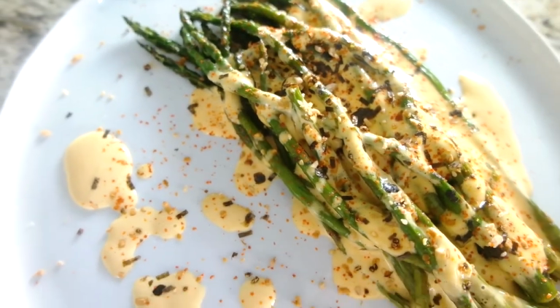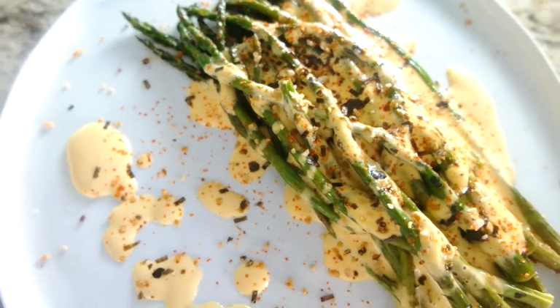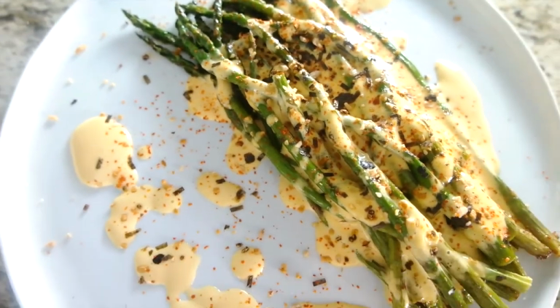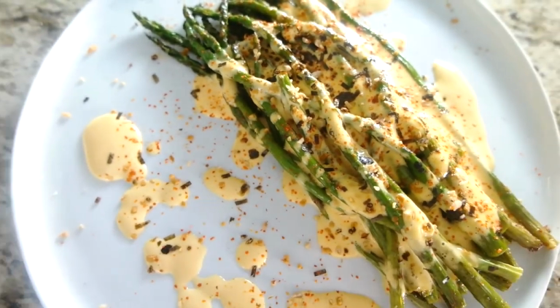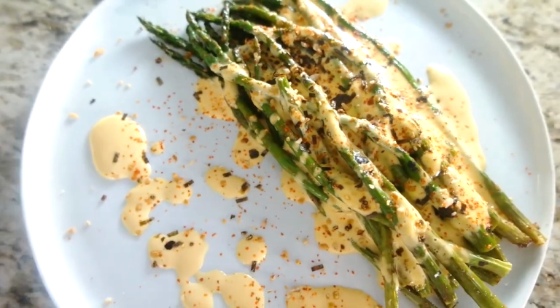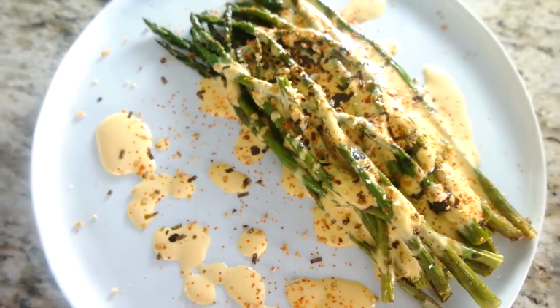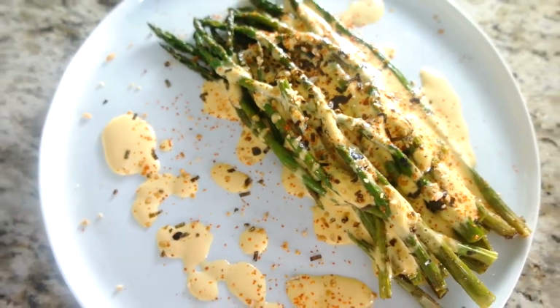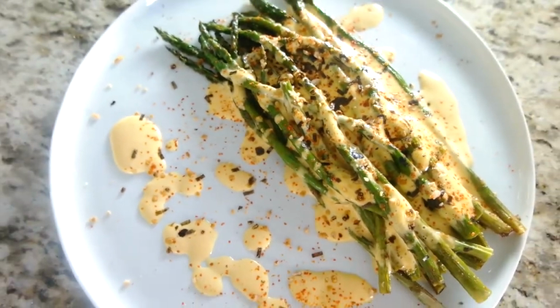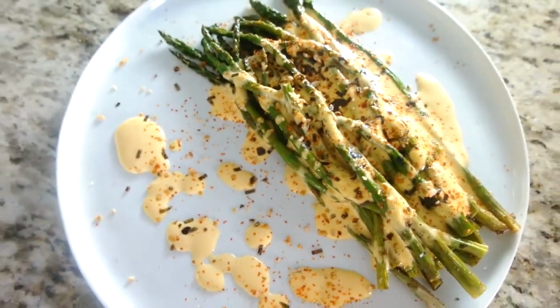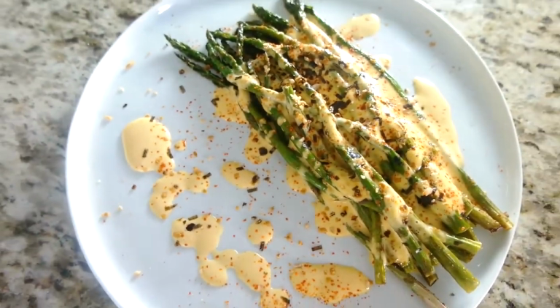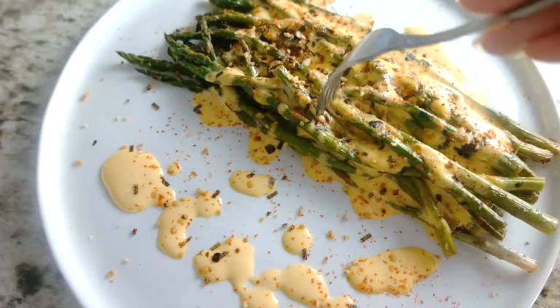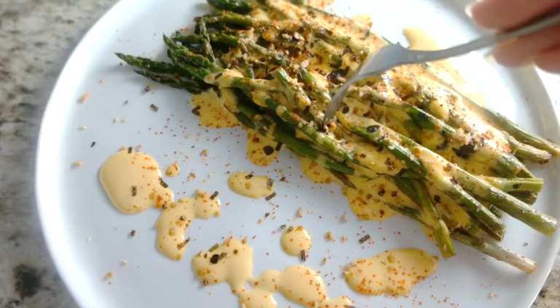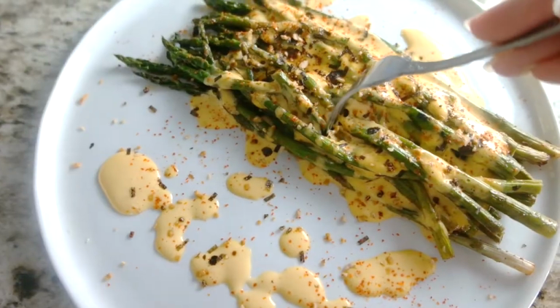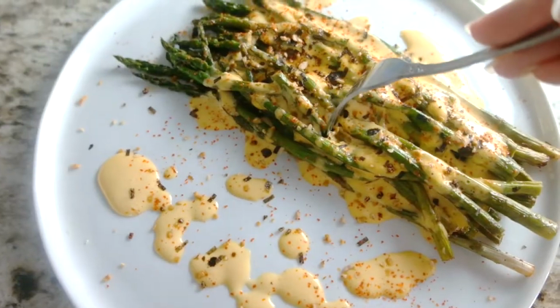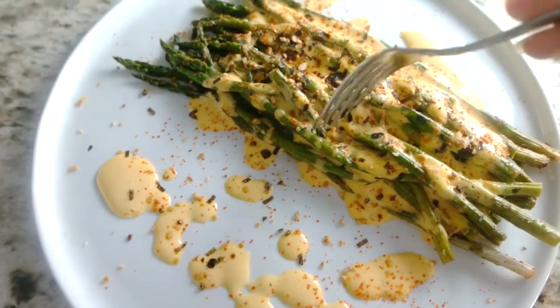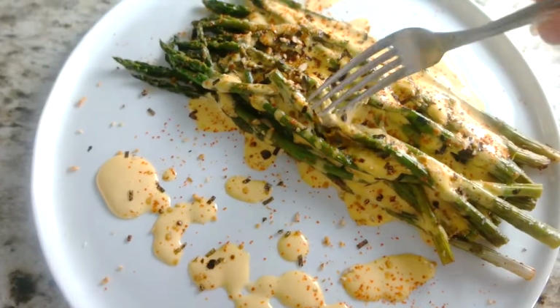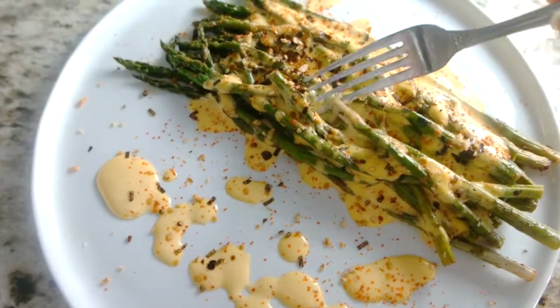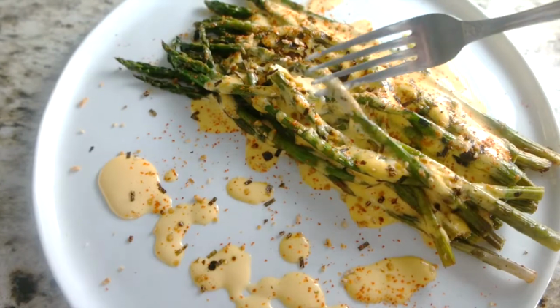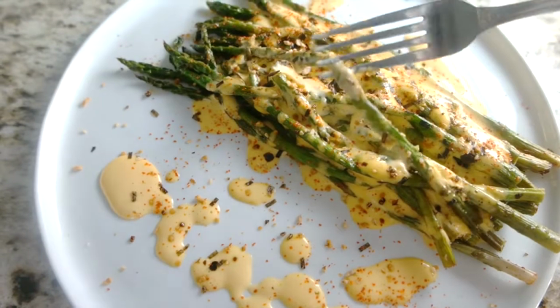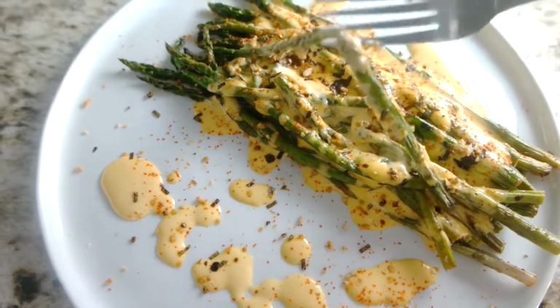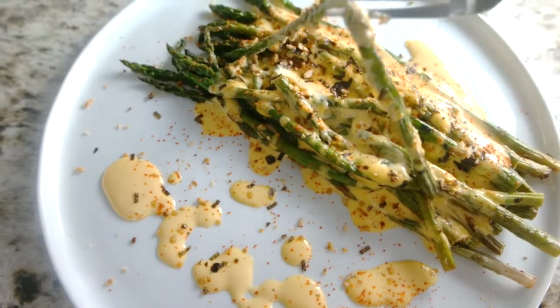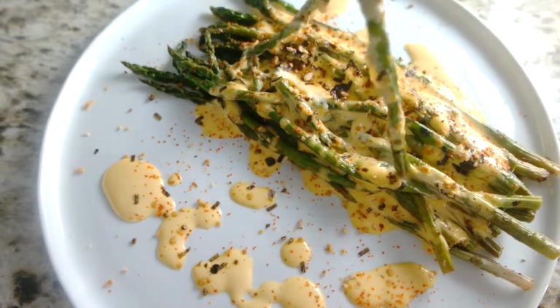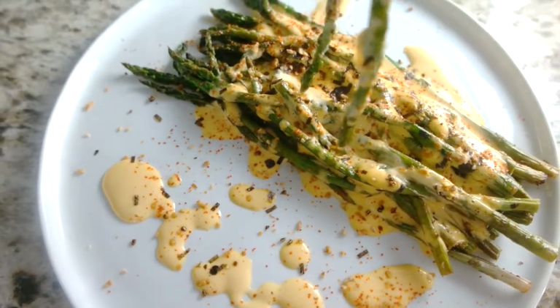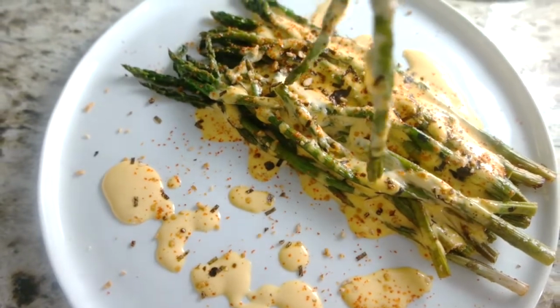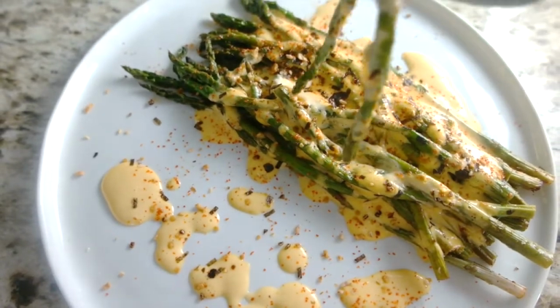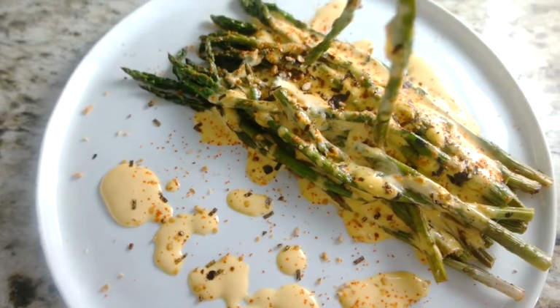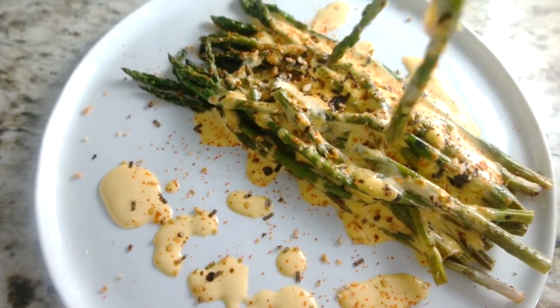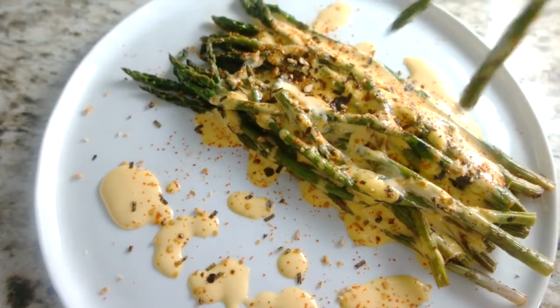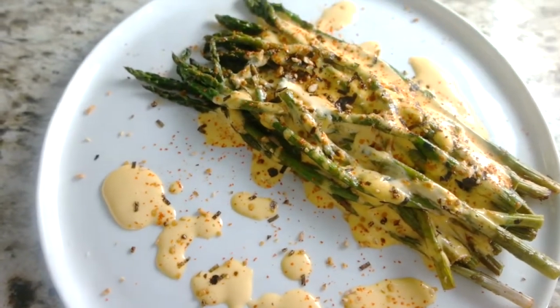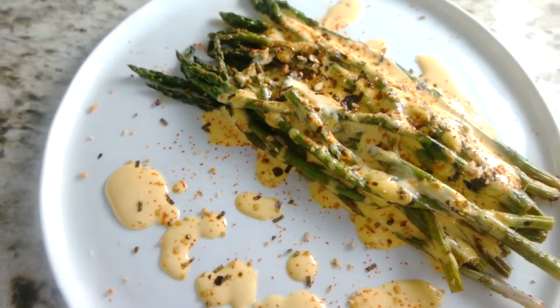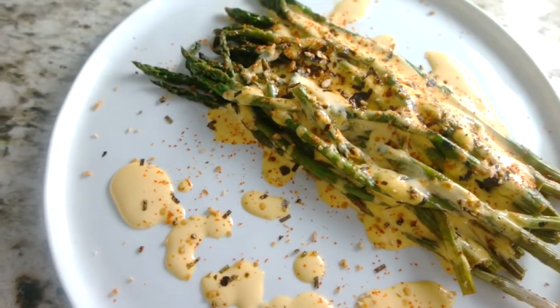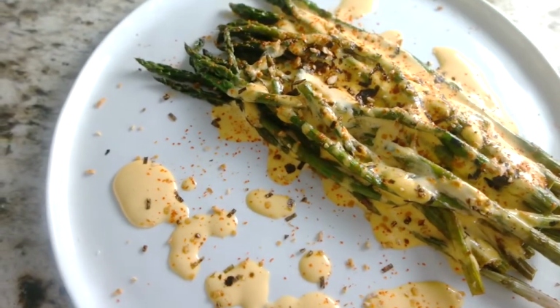If you like this recipe, don't forget to subscribe to my channel for more unique Asian and Asian fusion recipes.